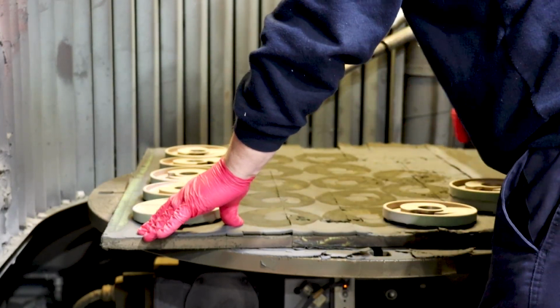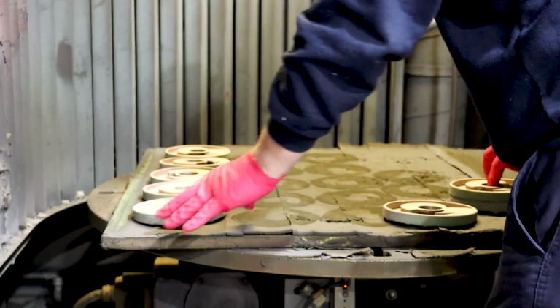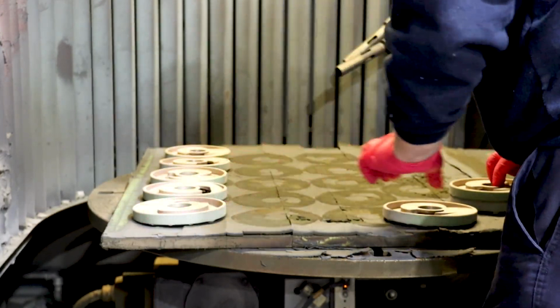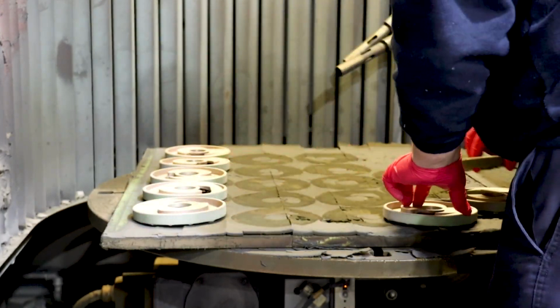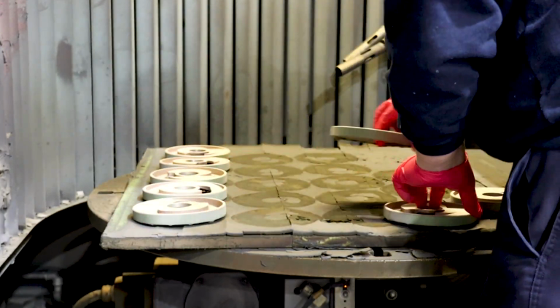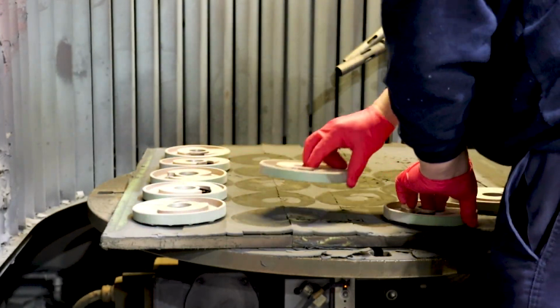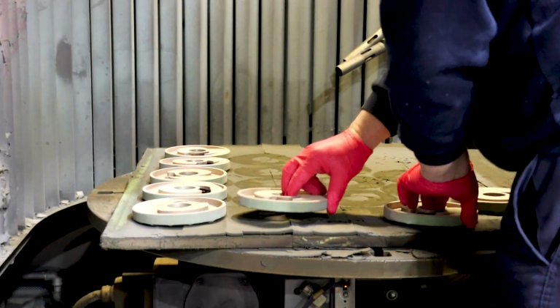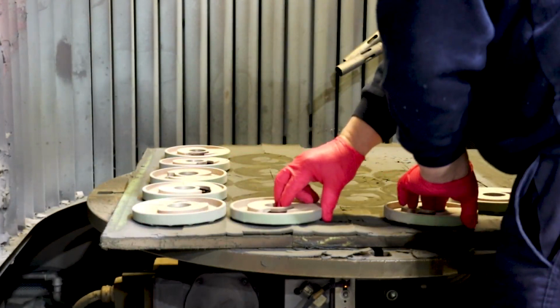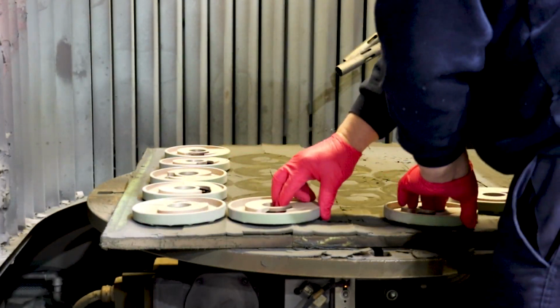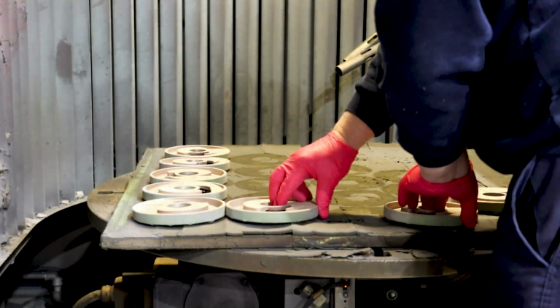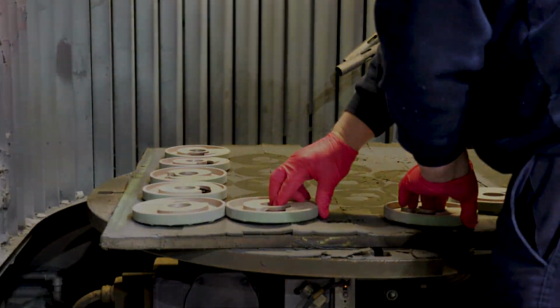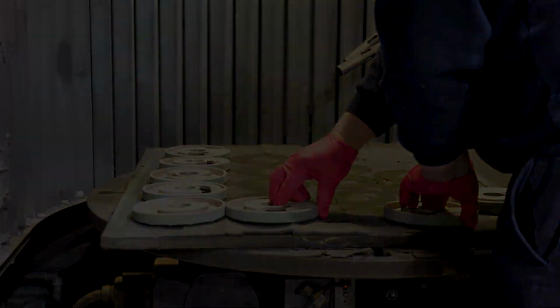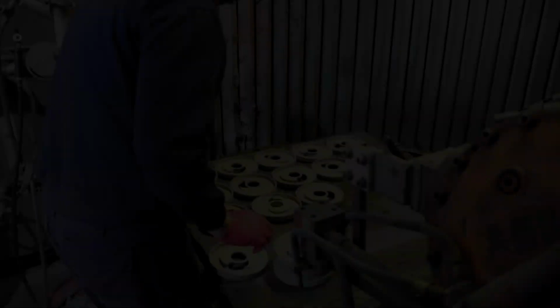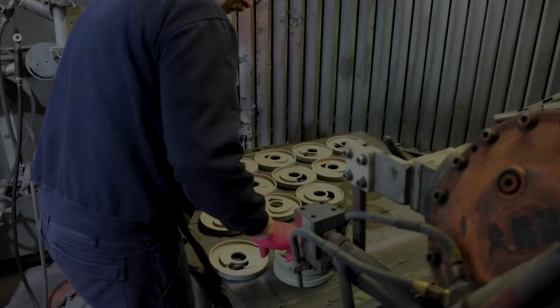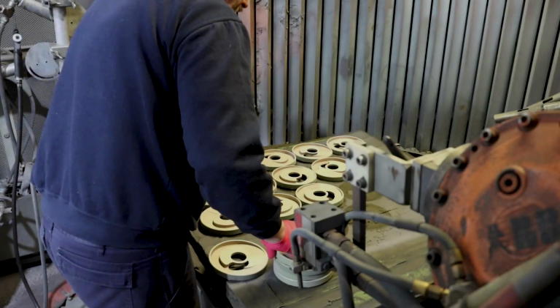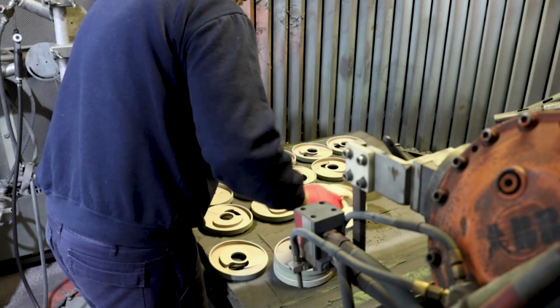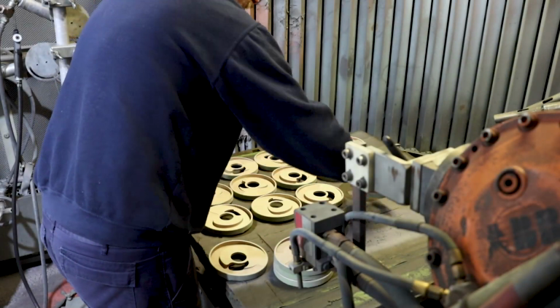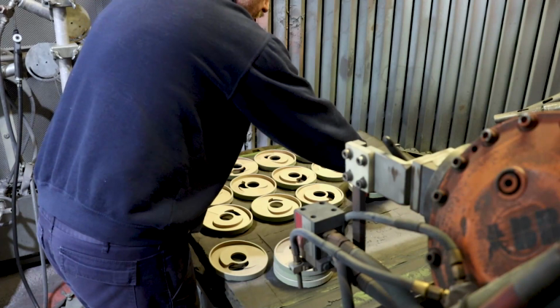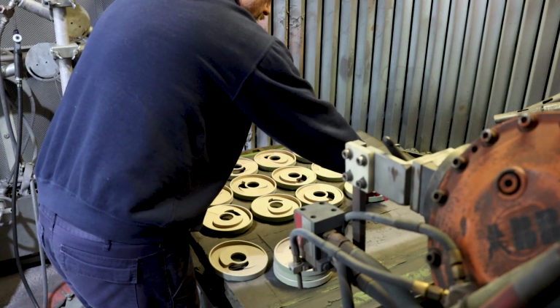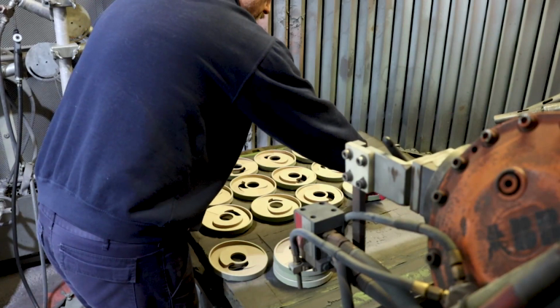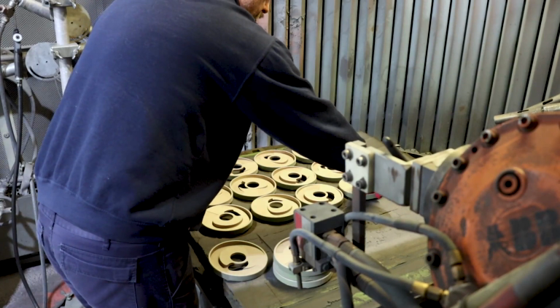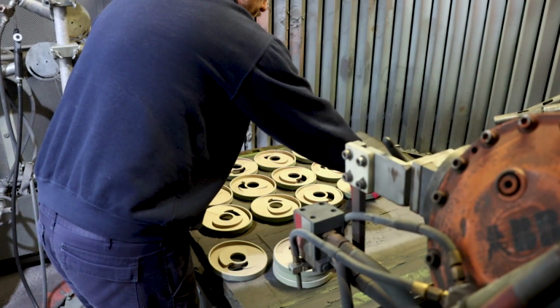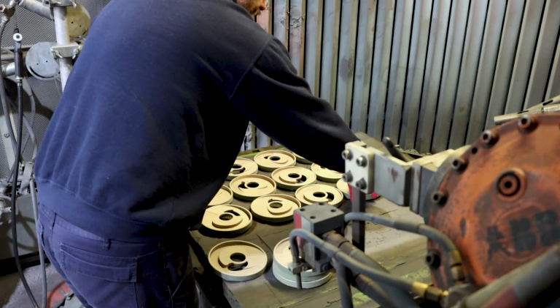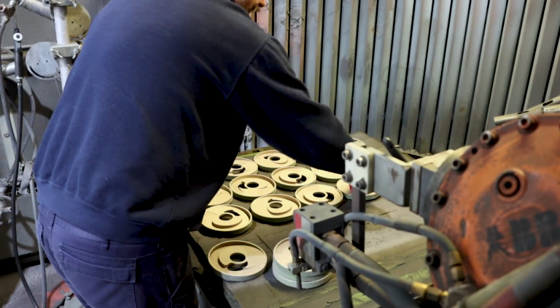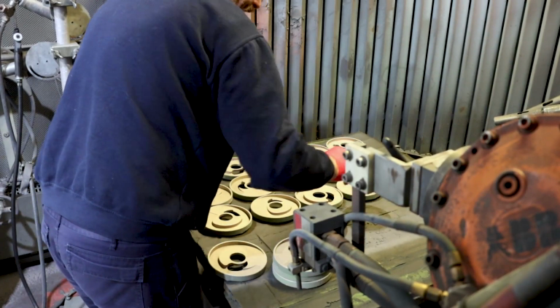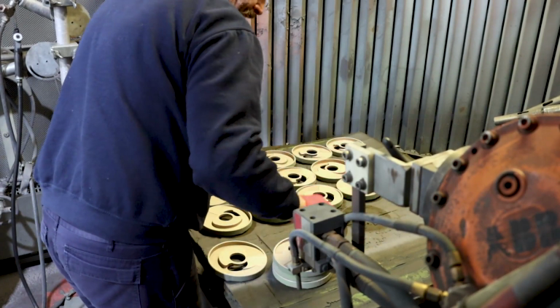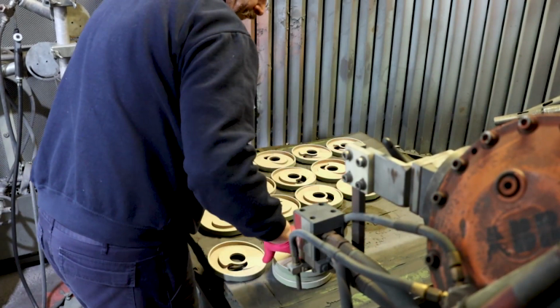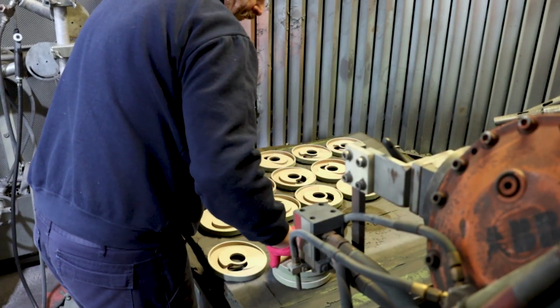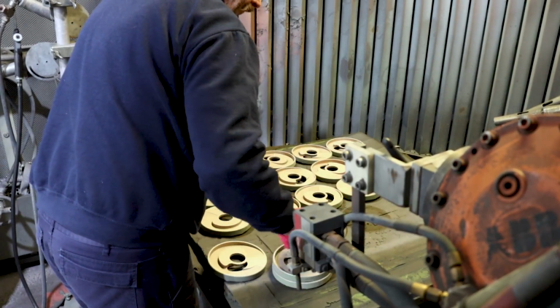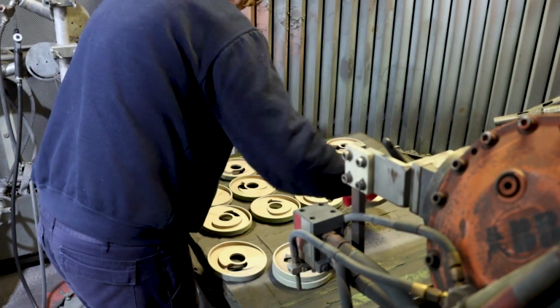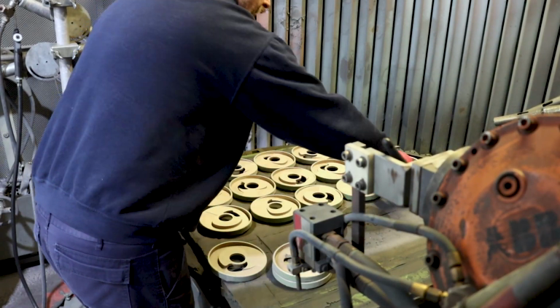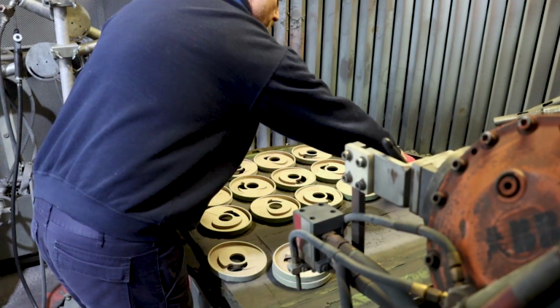Our experienced engineers then set up the booth and secure components in place before setting the parameters to achieve the best quality finishes.